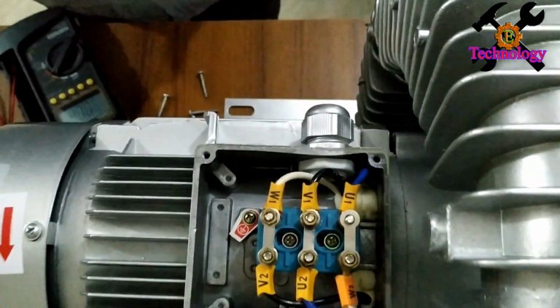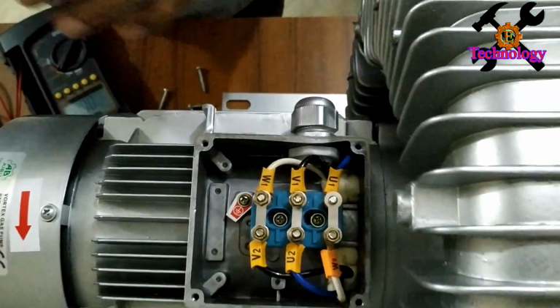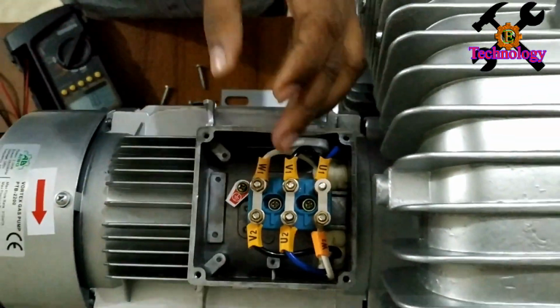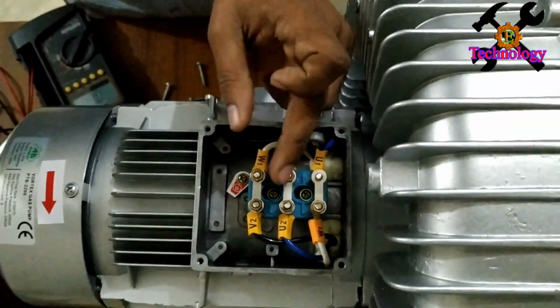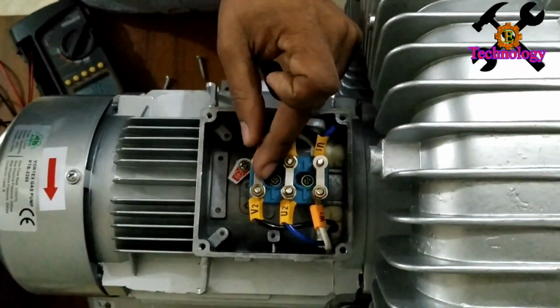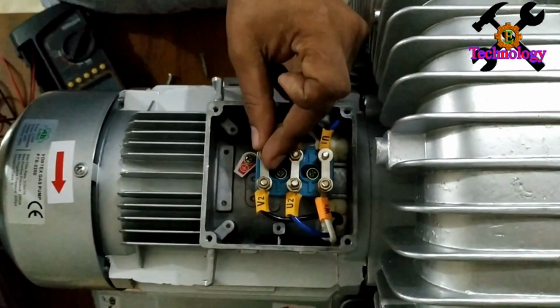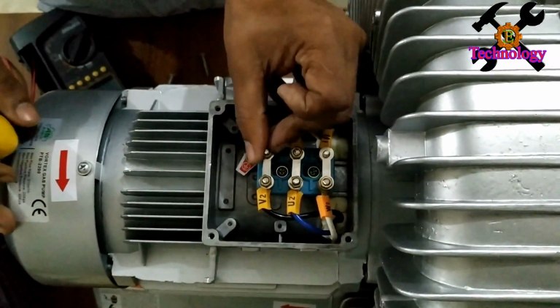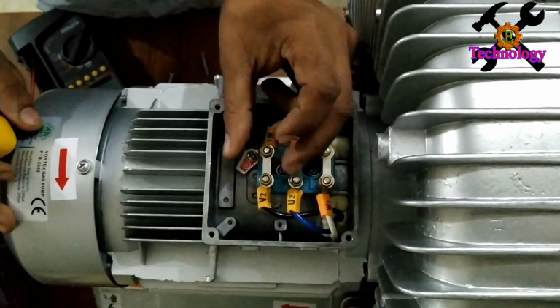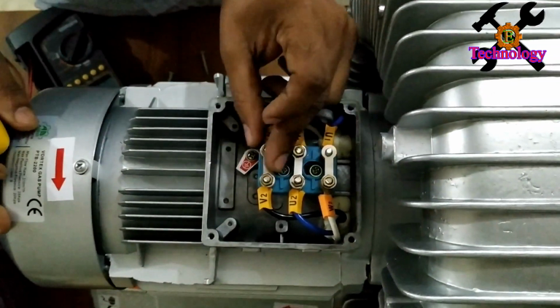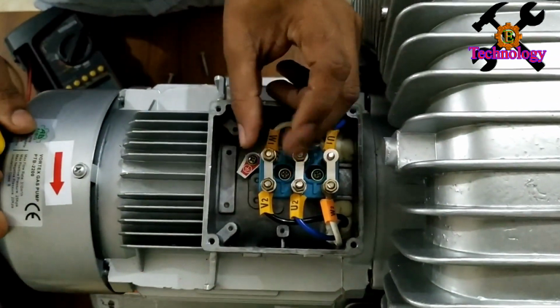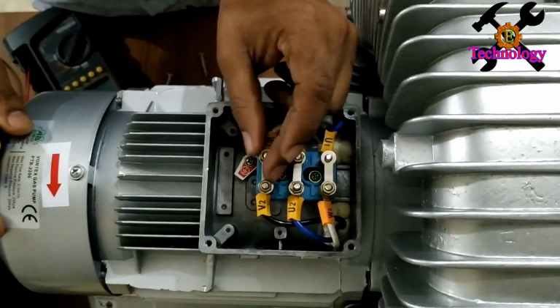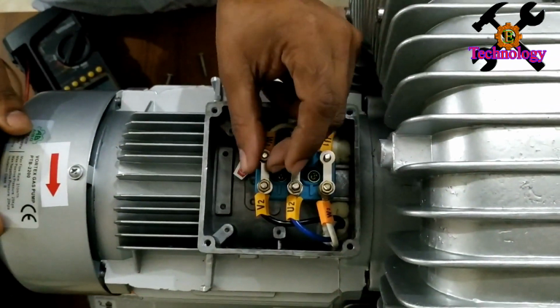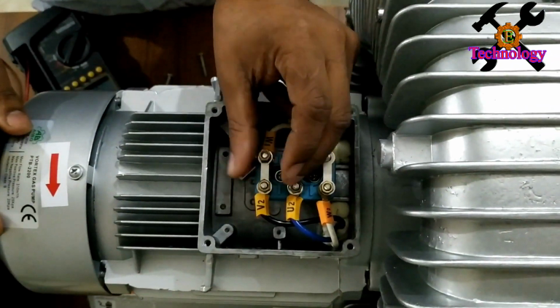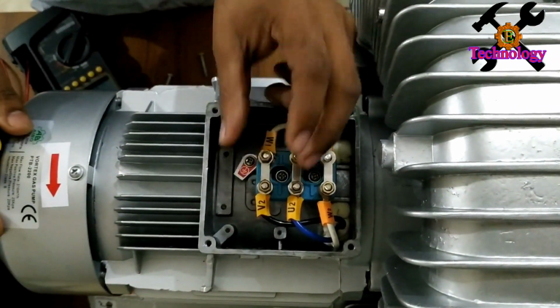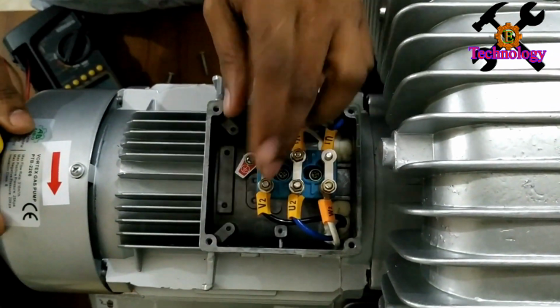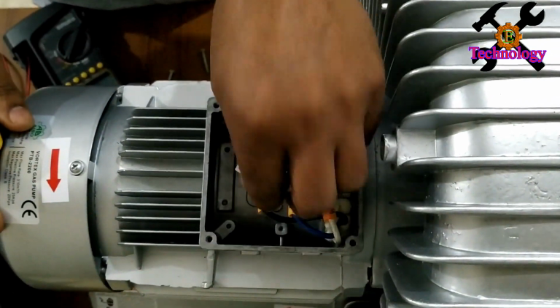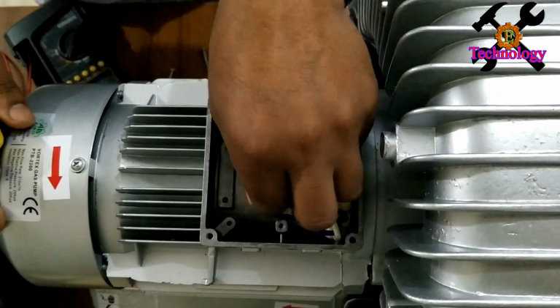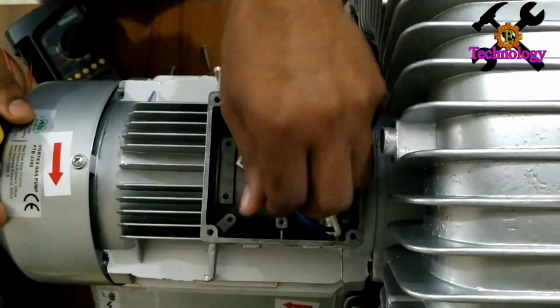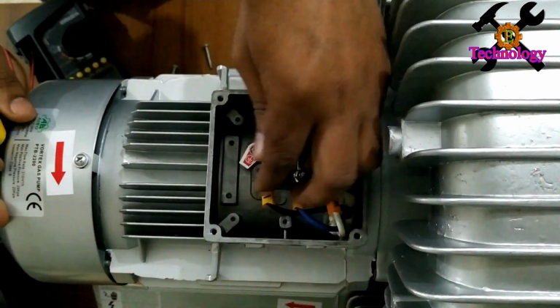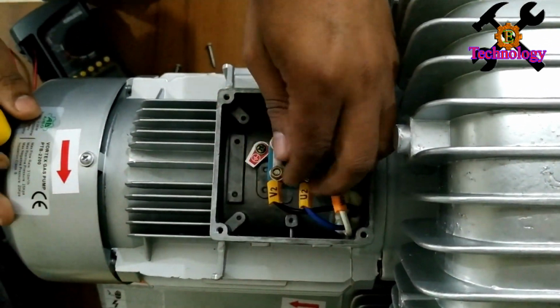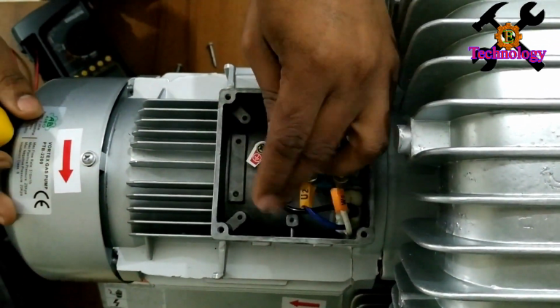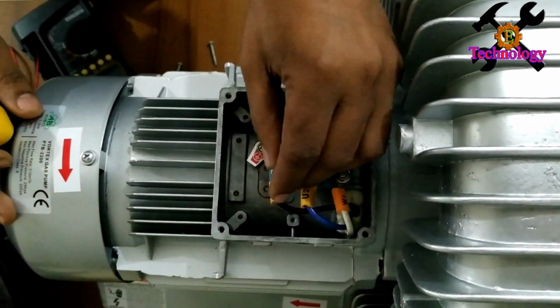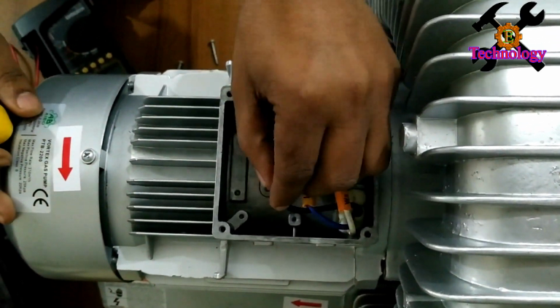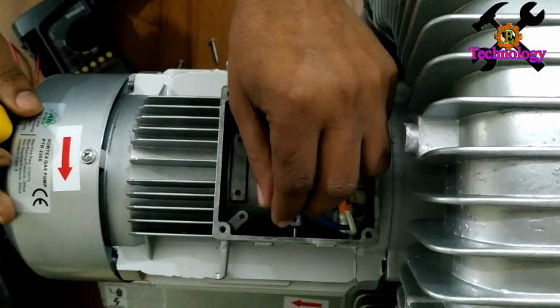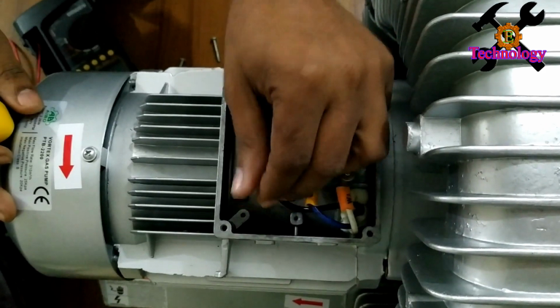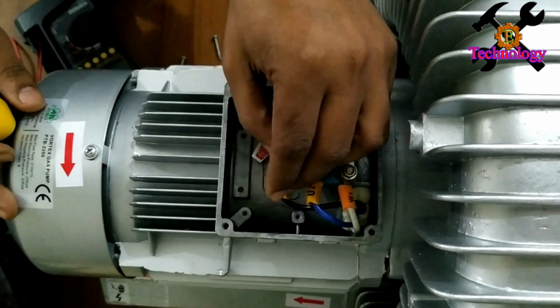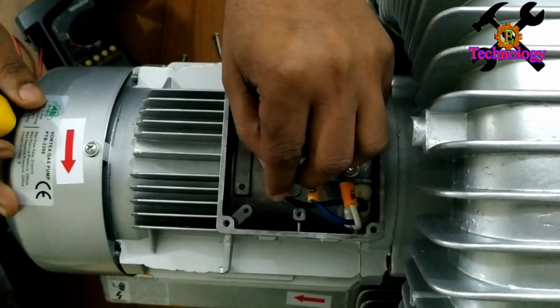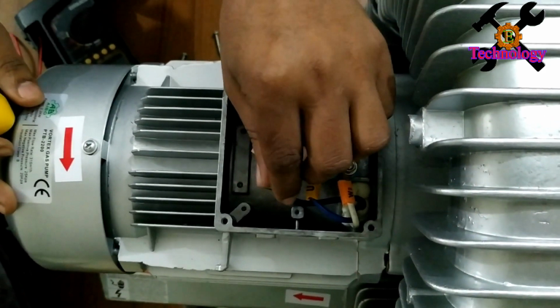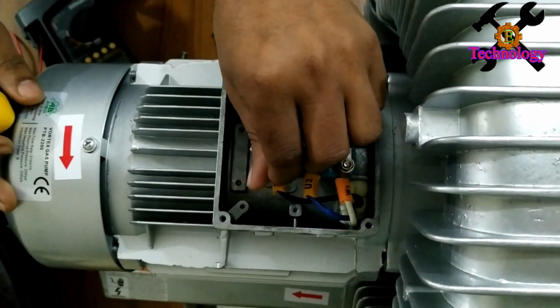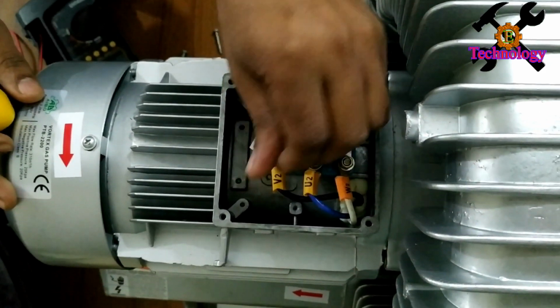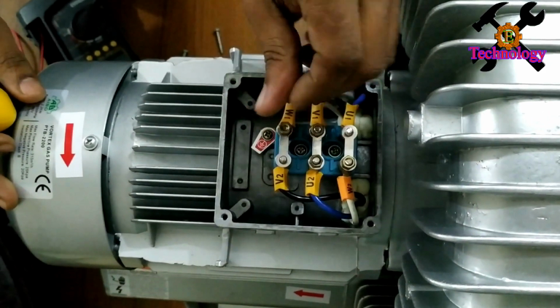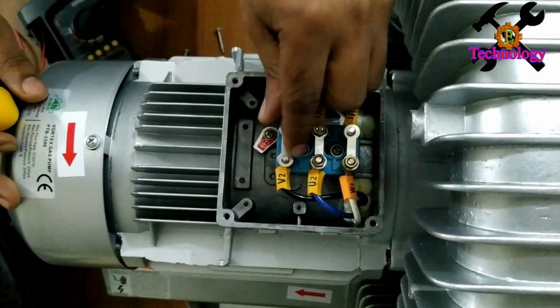Here we have a delta connection. I am going to test the delta connection.